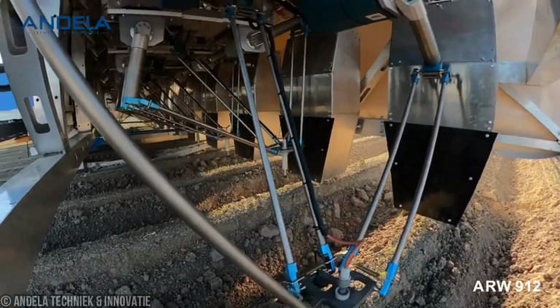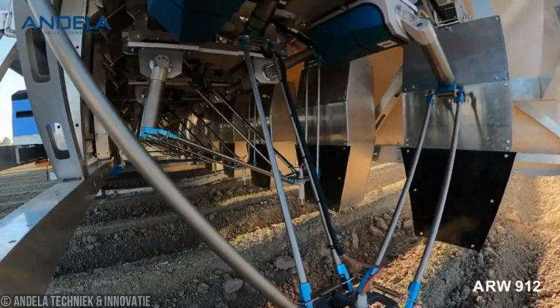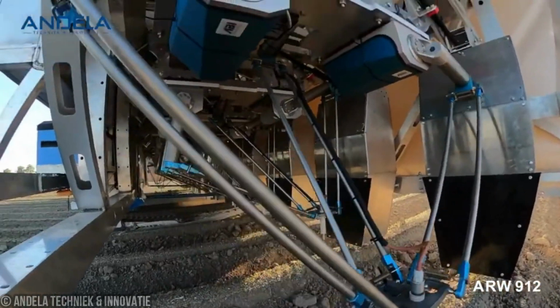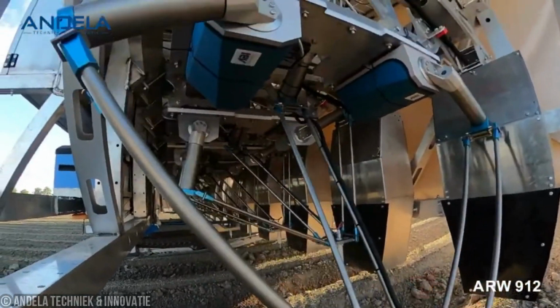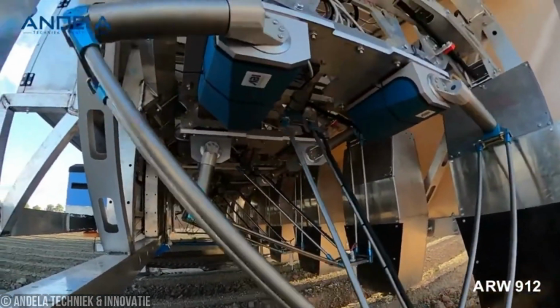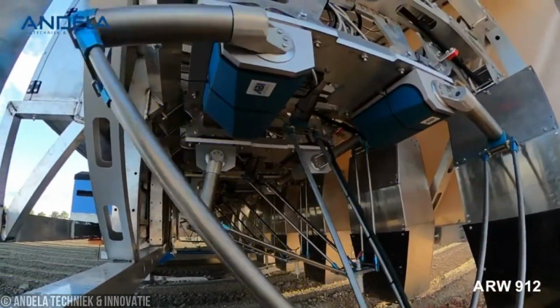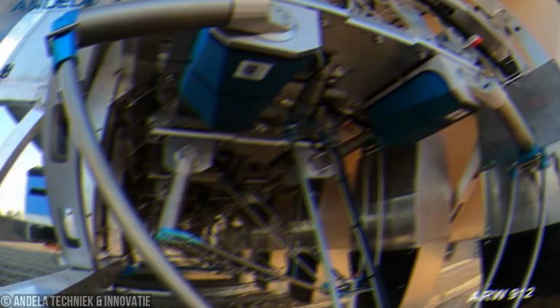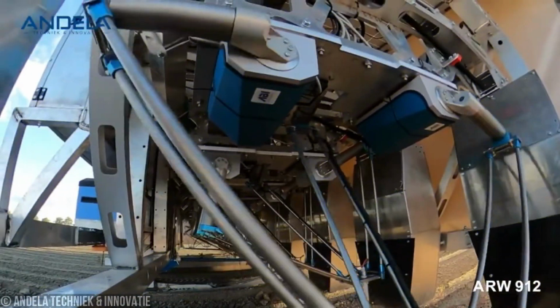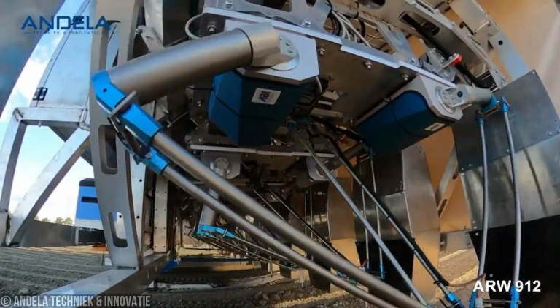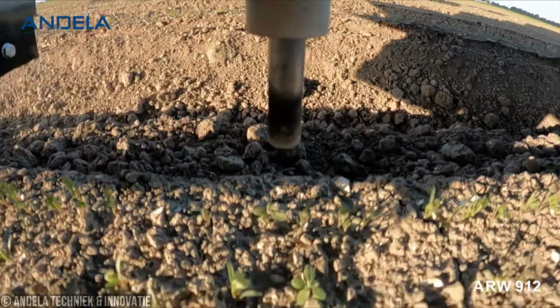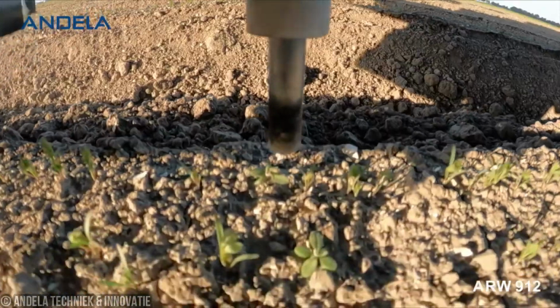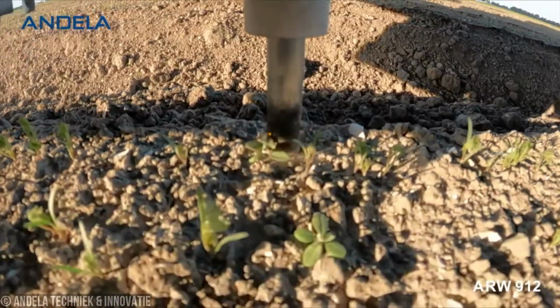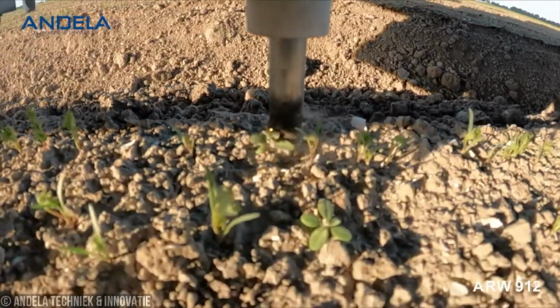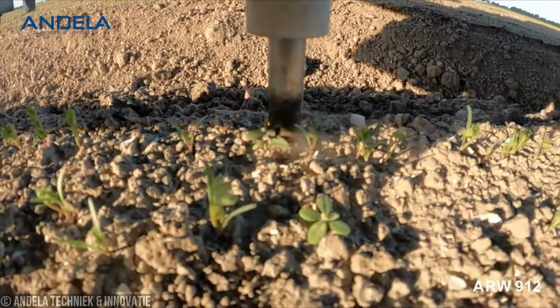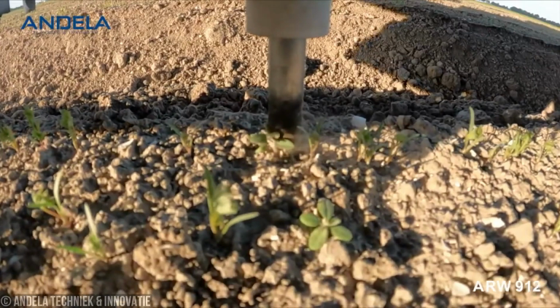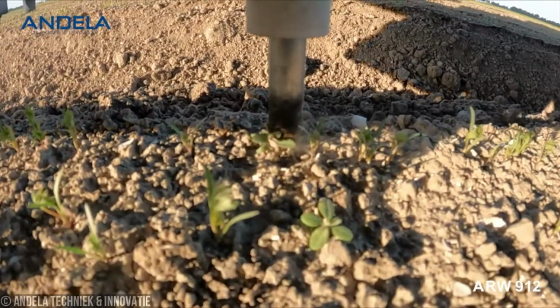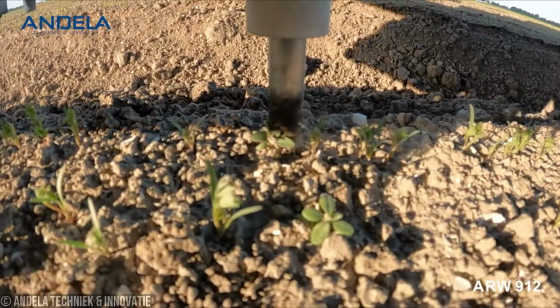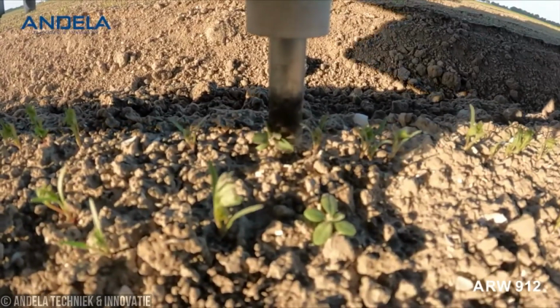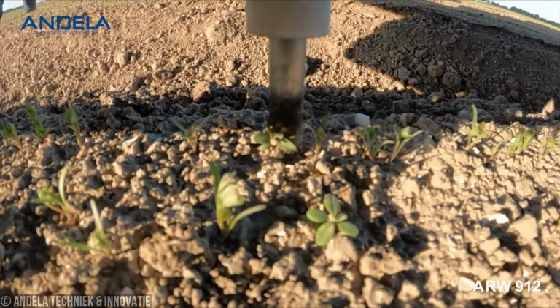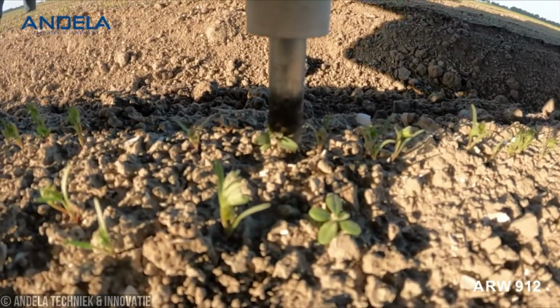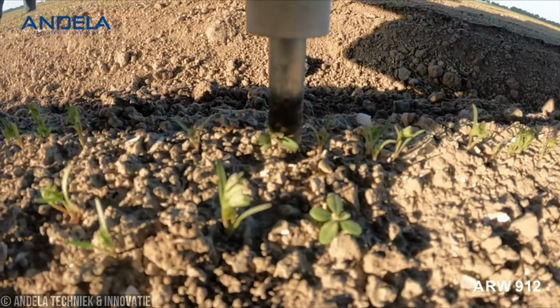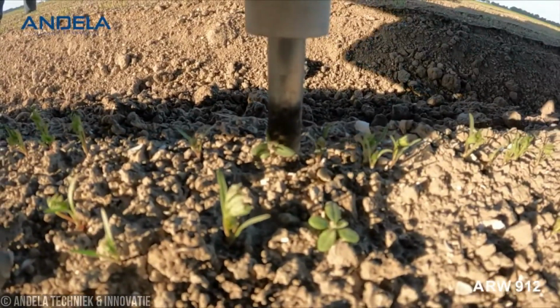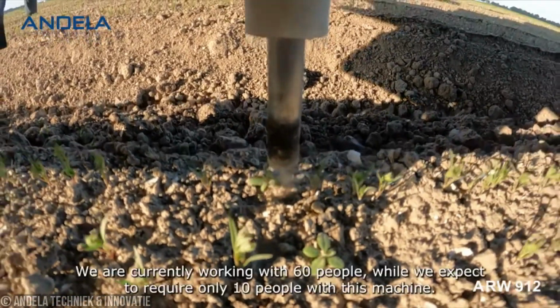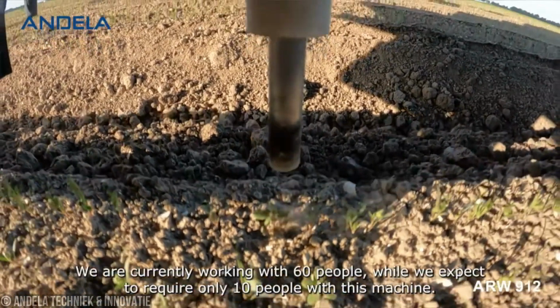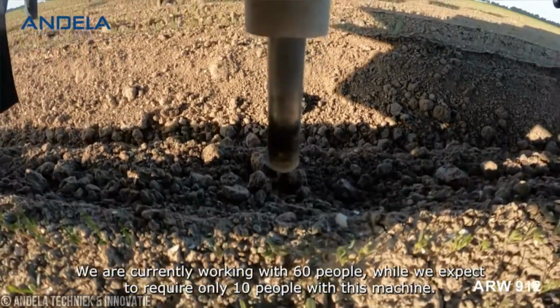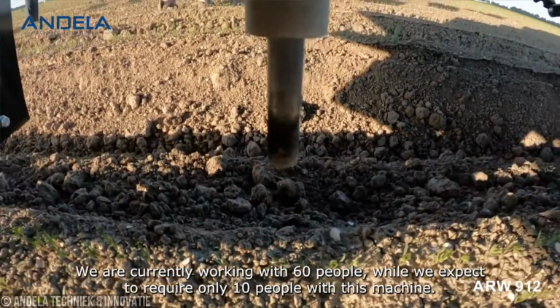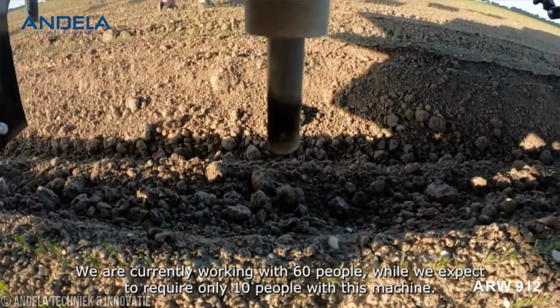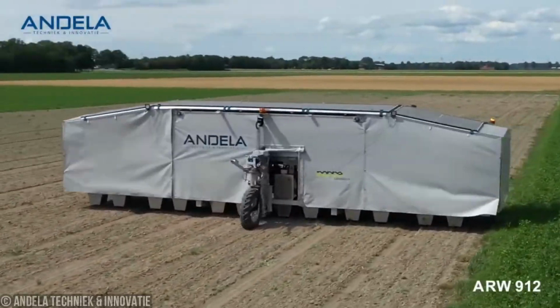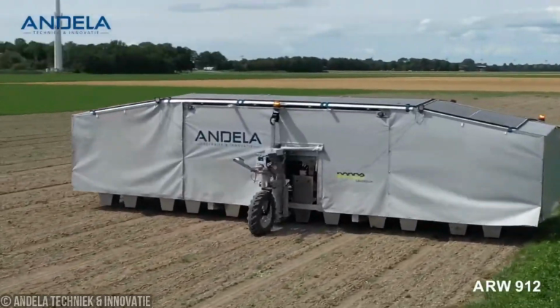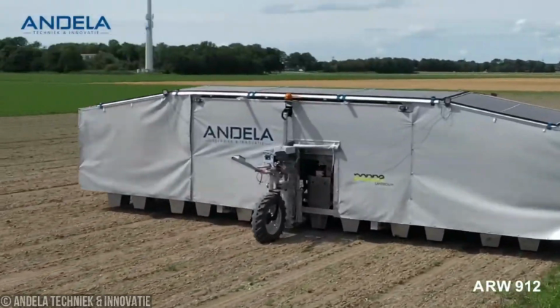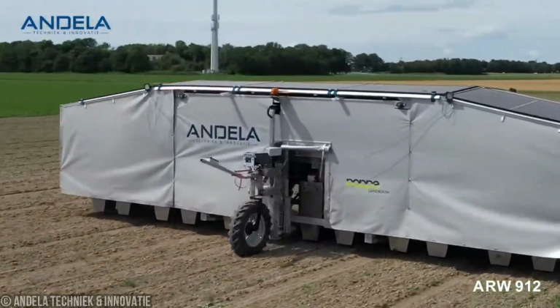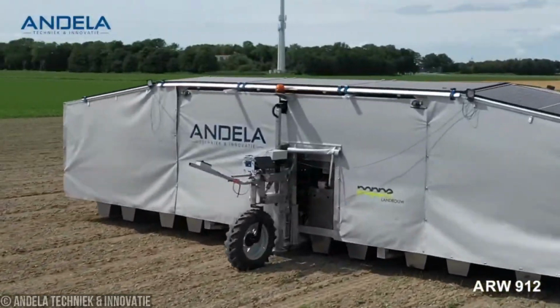Plus, it's light sensitive, so it can work day and night, 24-7, keeping your fields weed-free around the clock.